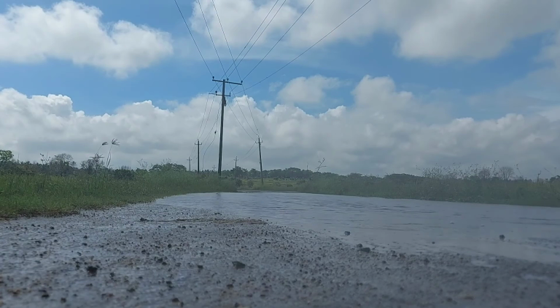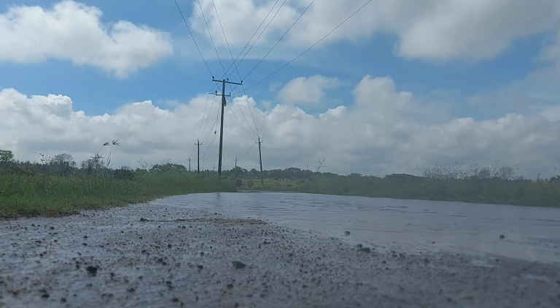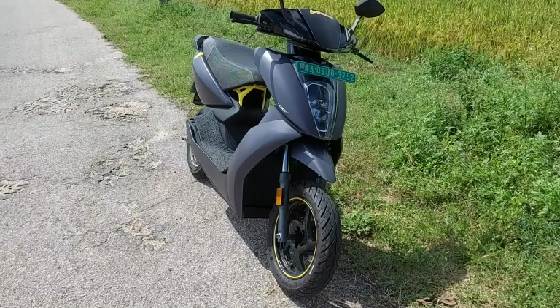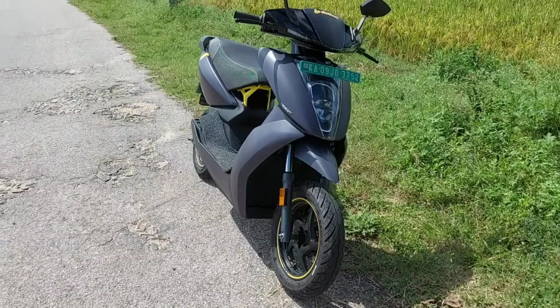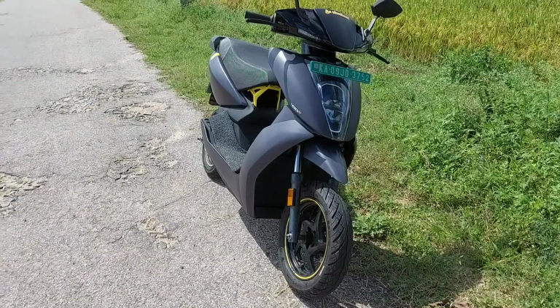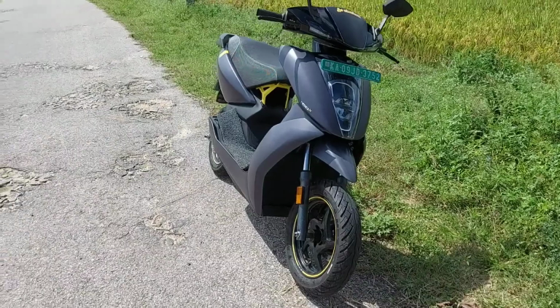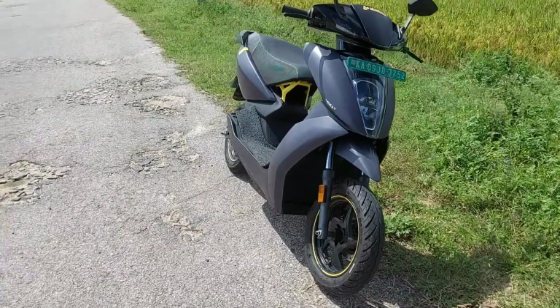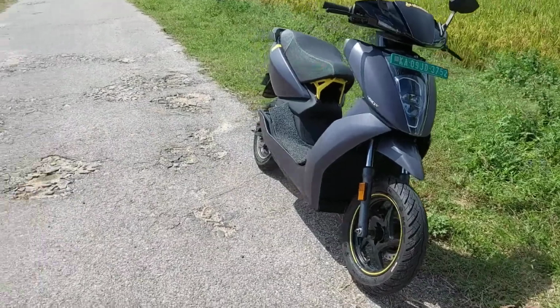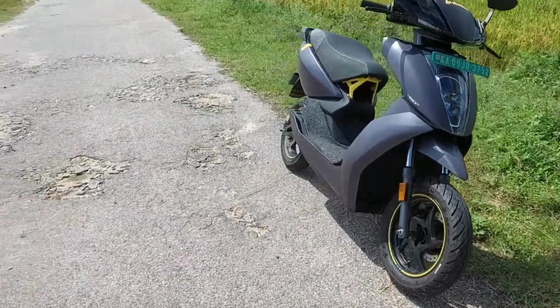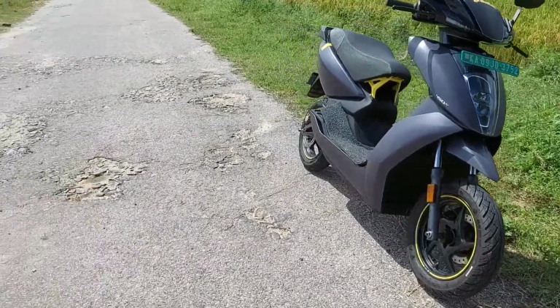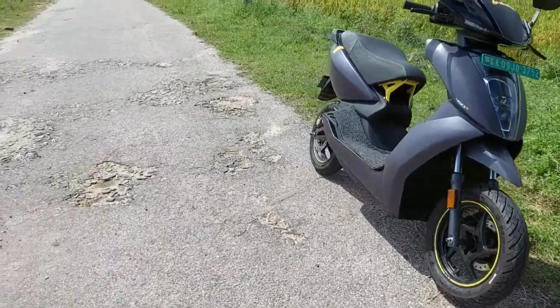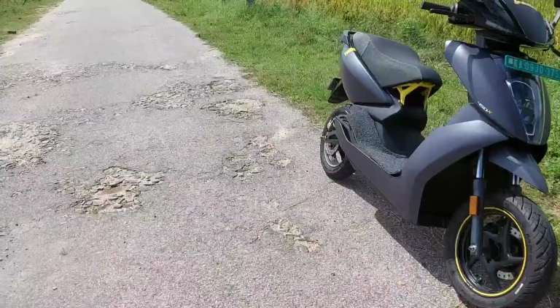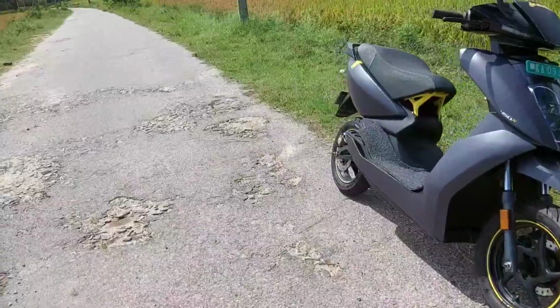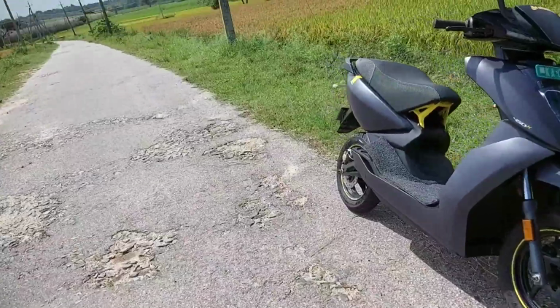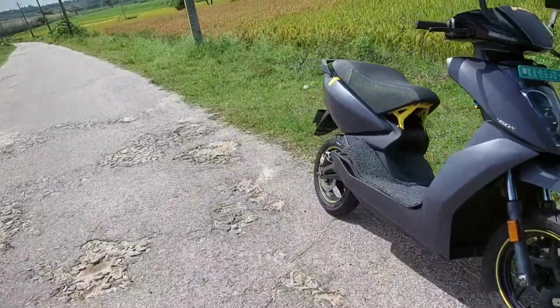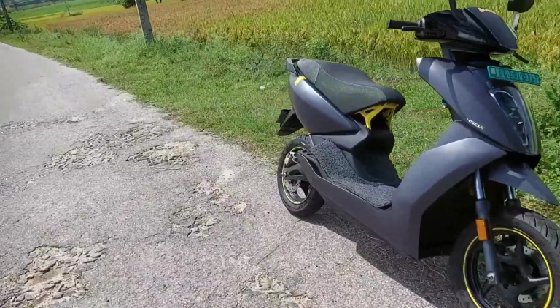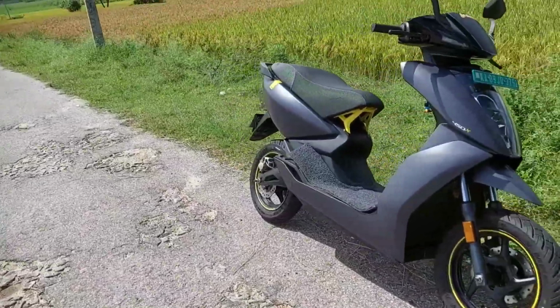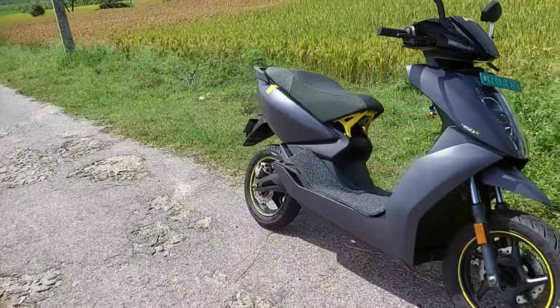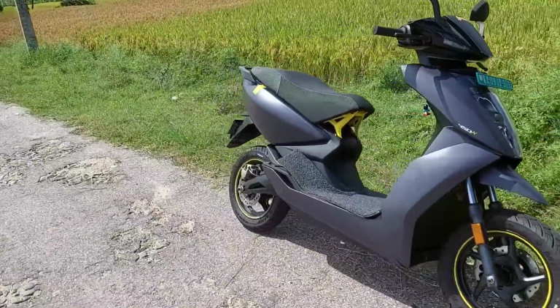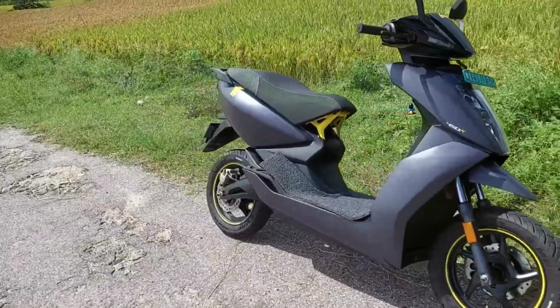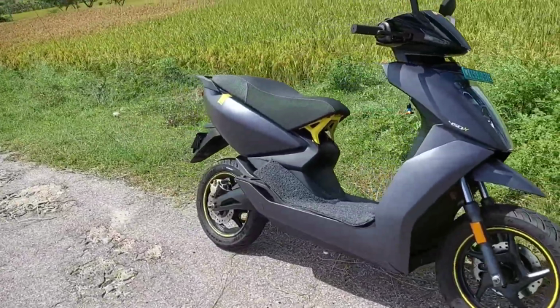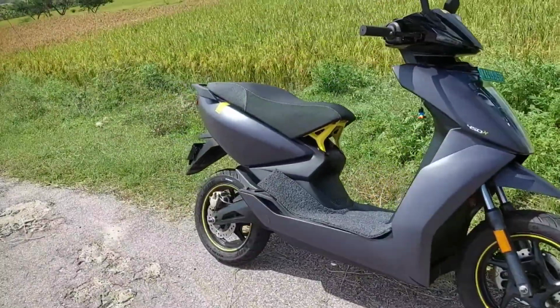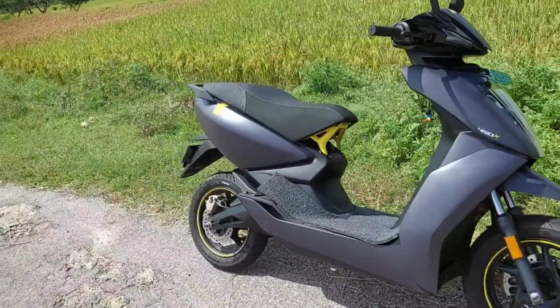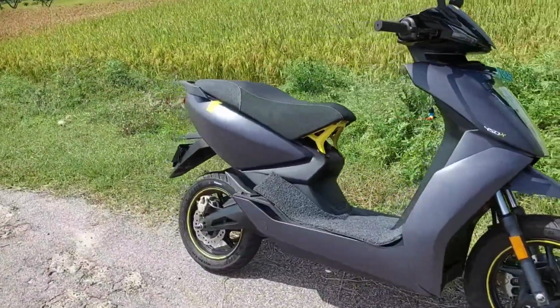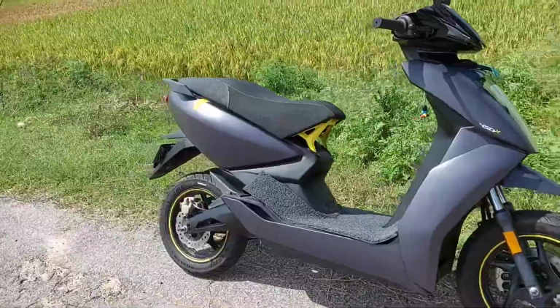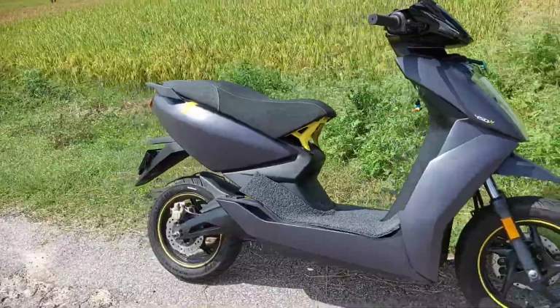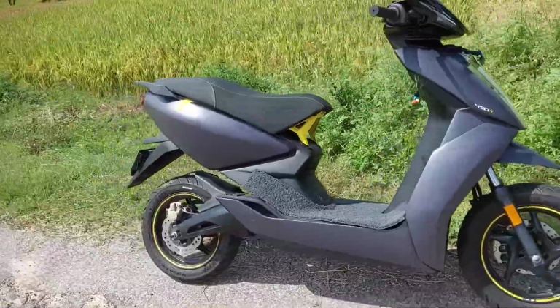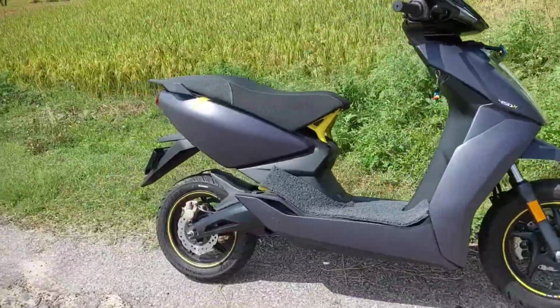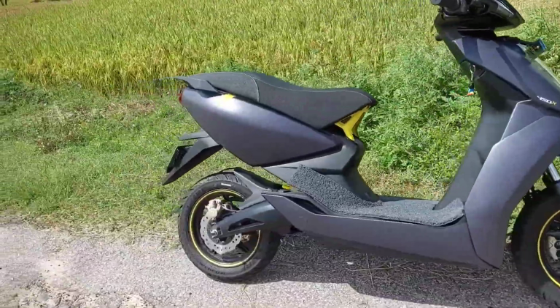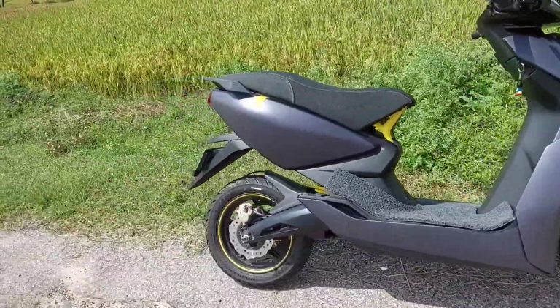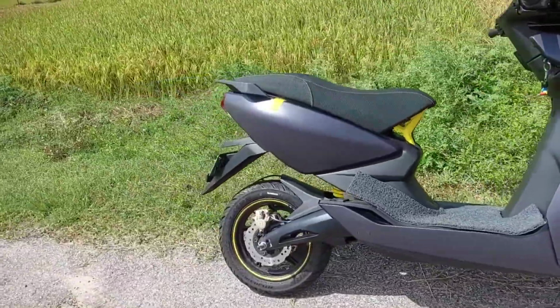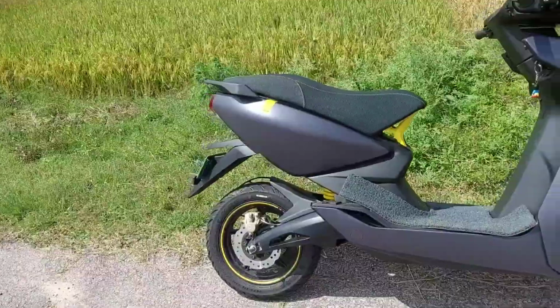Hi everyone, Namaste. In this video, I will see the VATER 450X review.